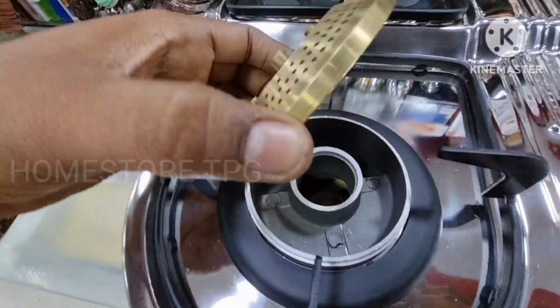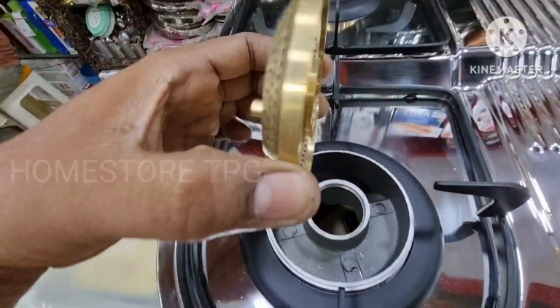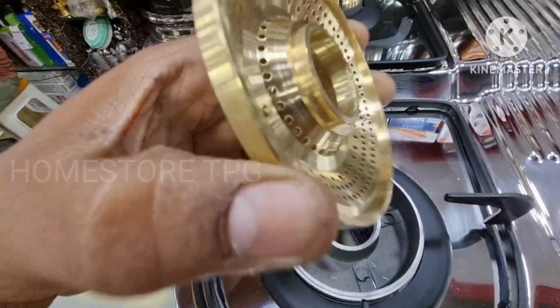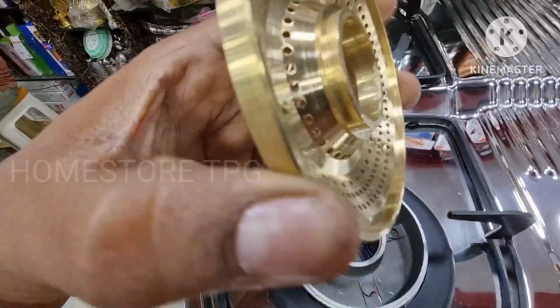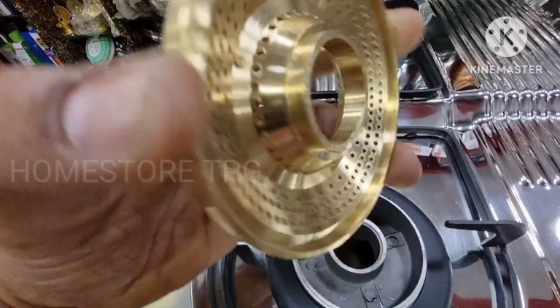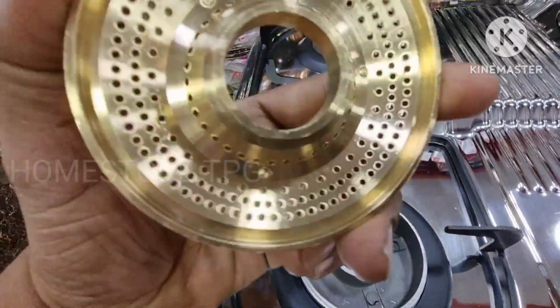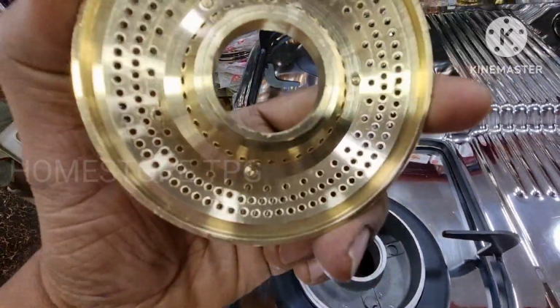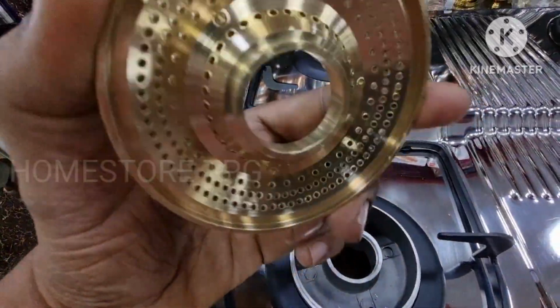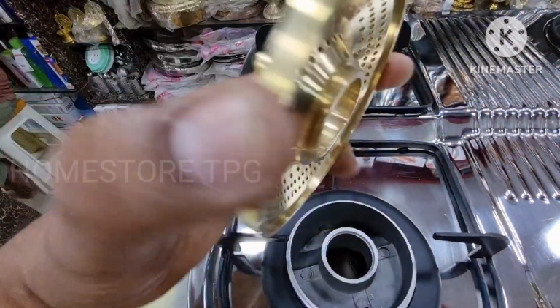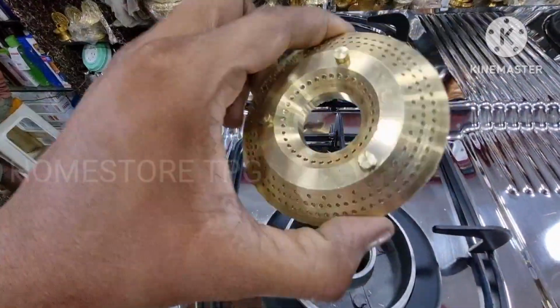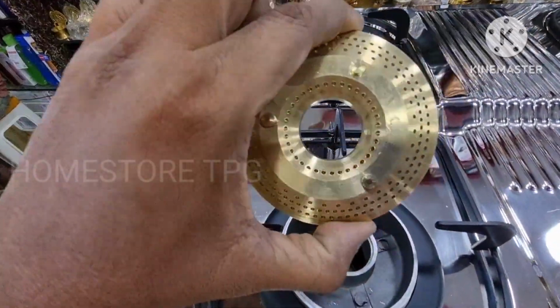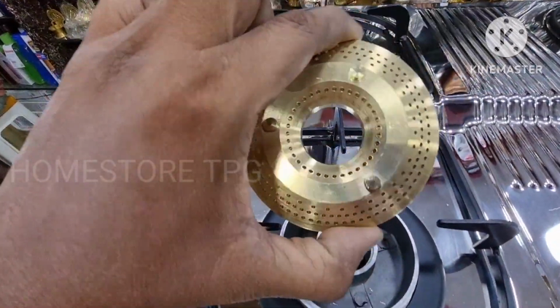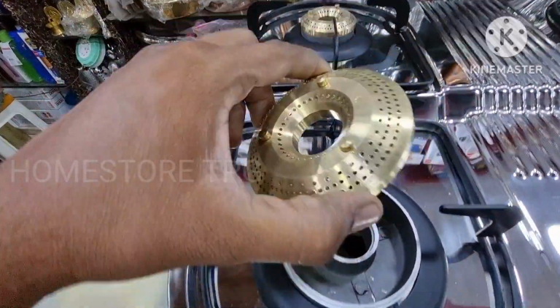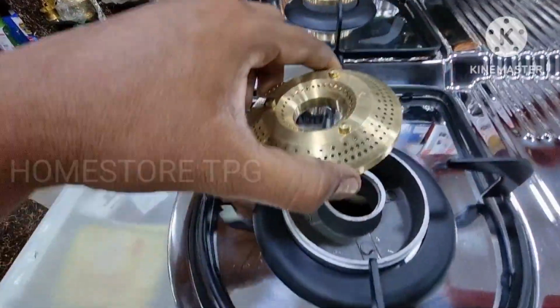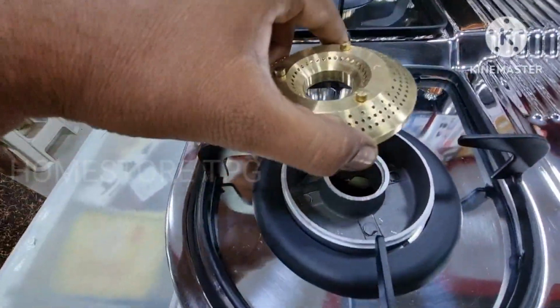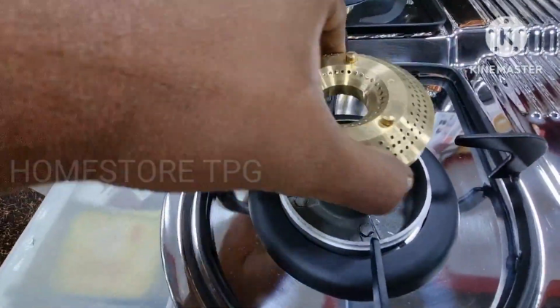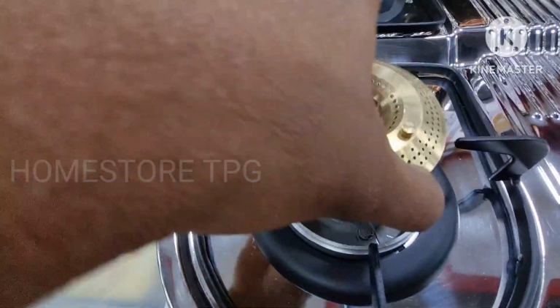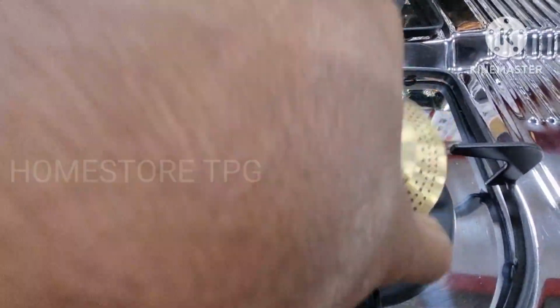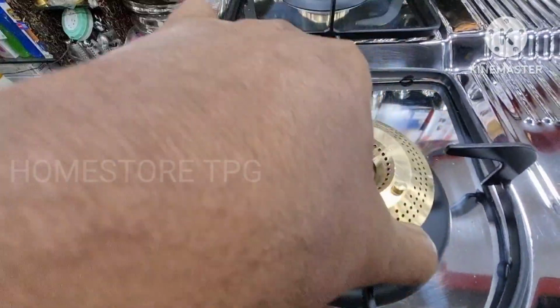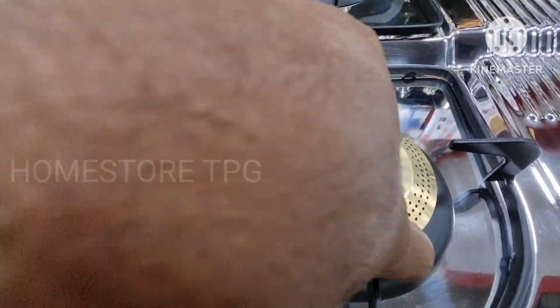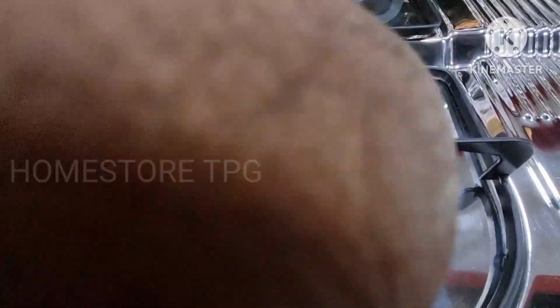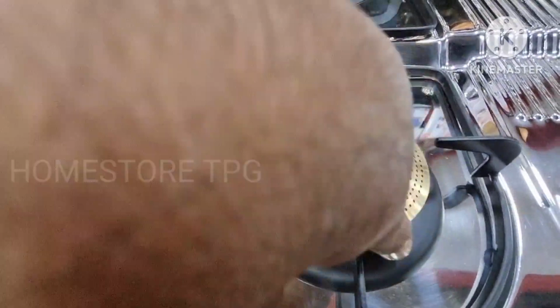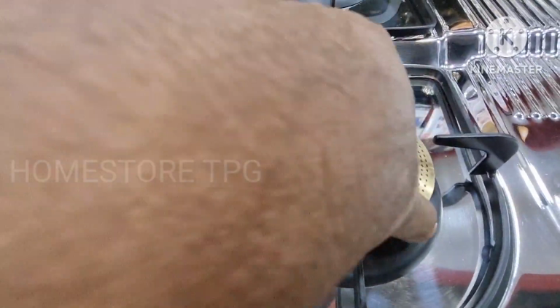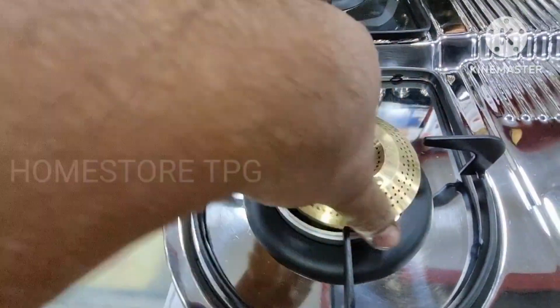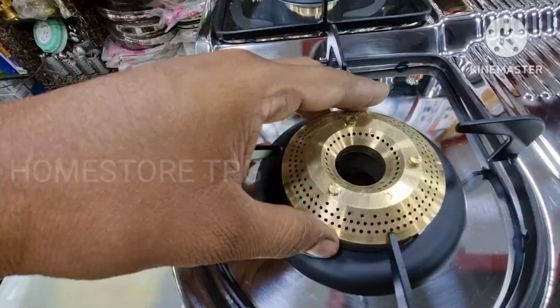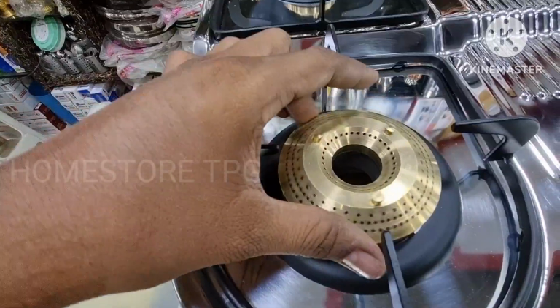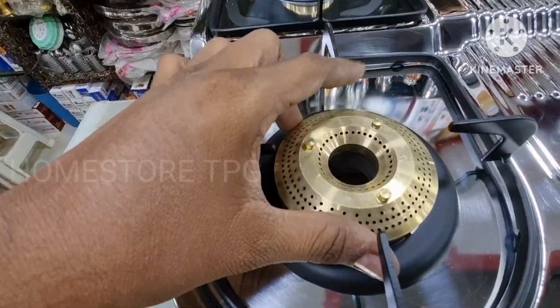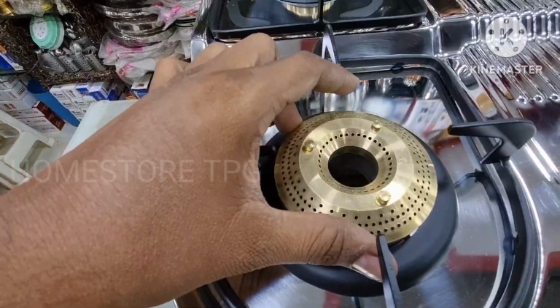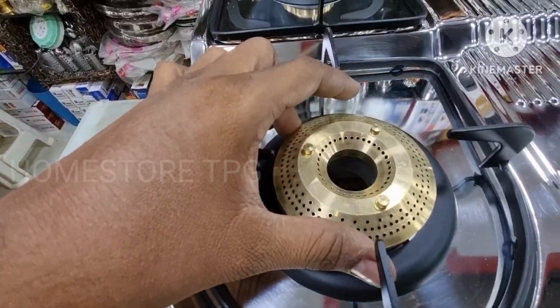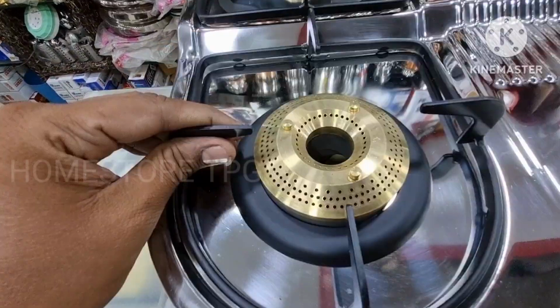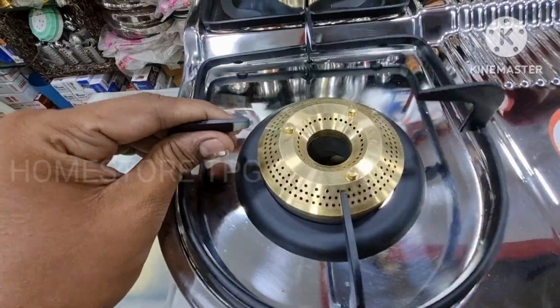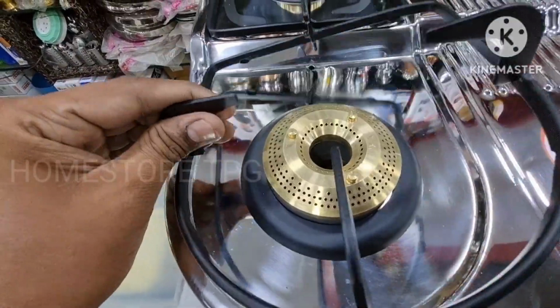This is fitted with high-efficiency brass burners.